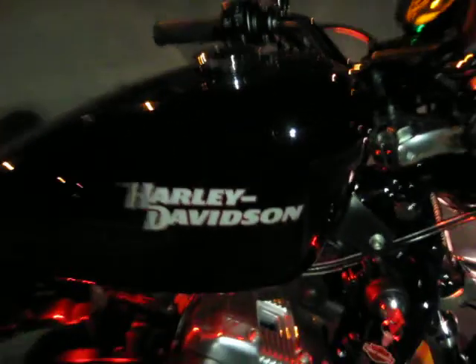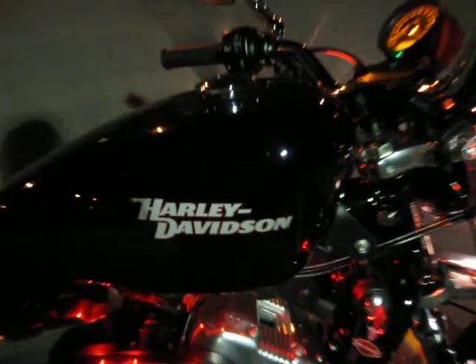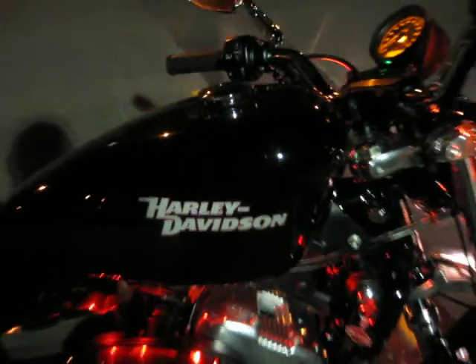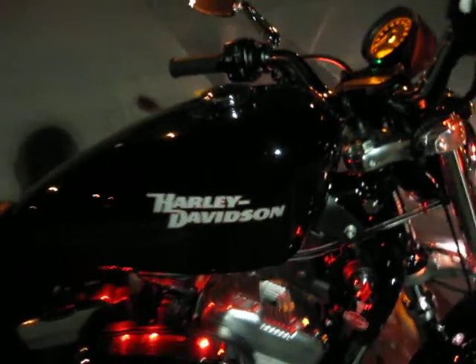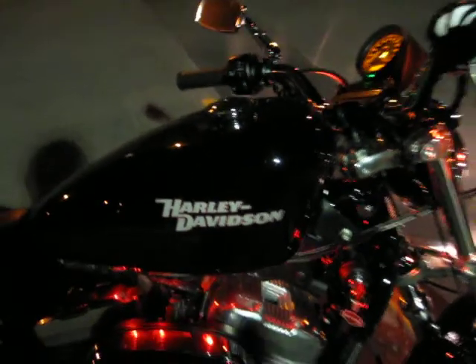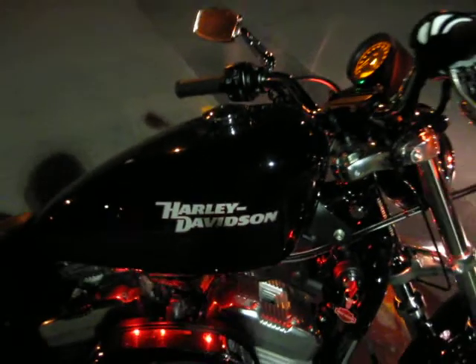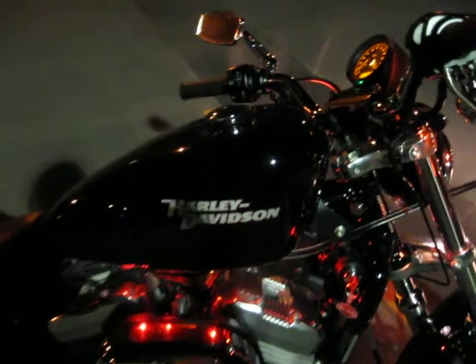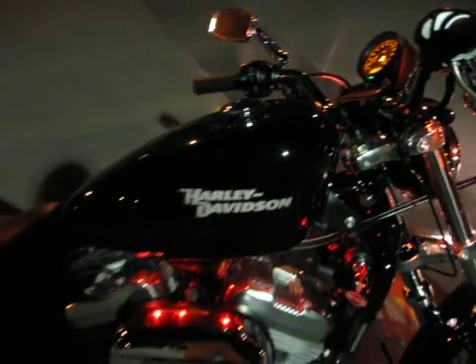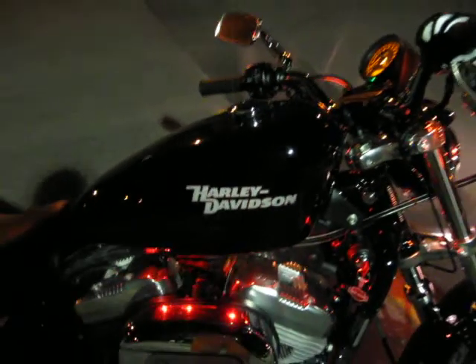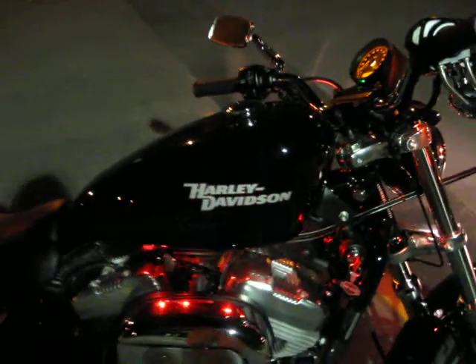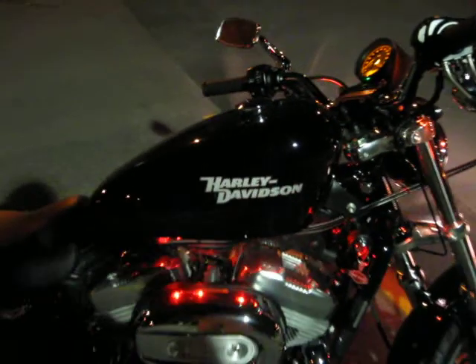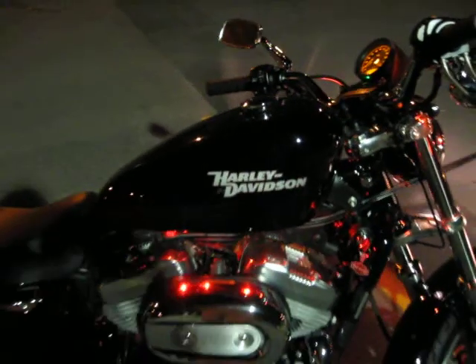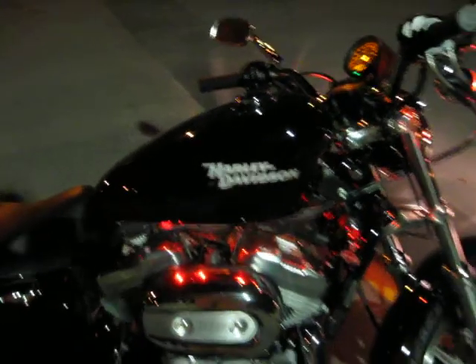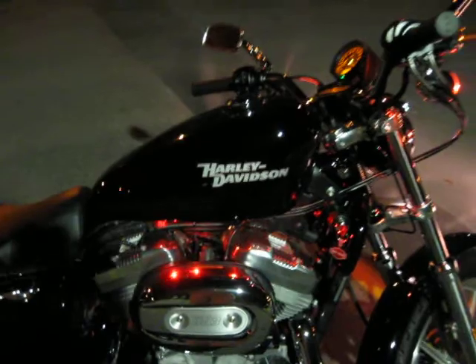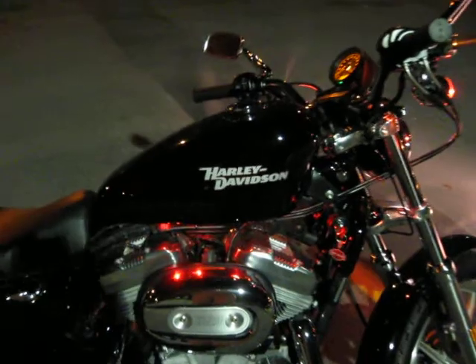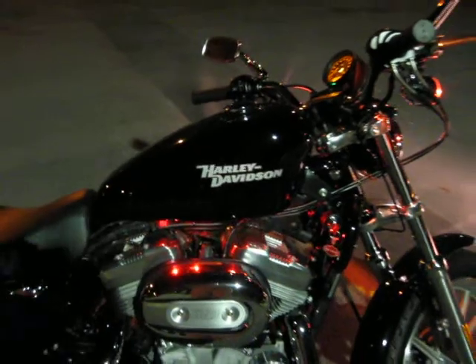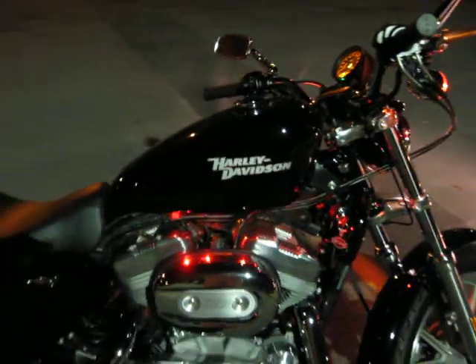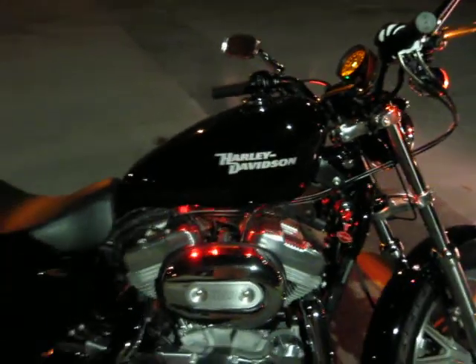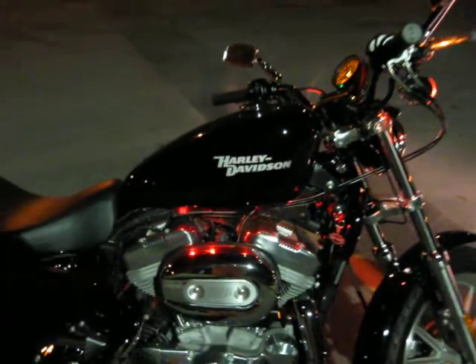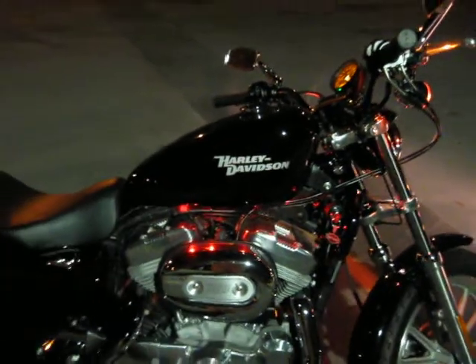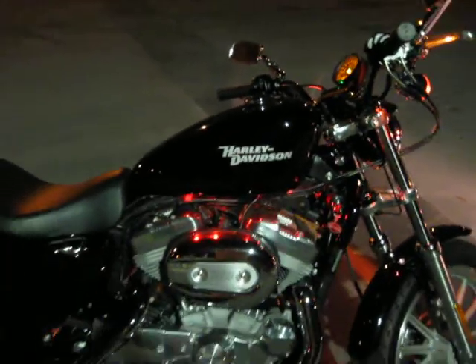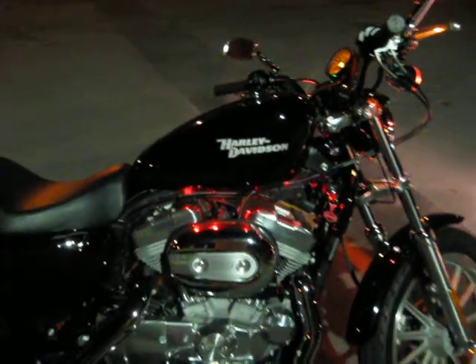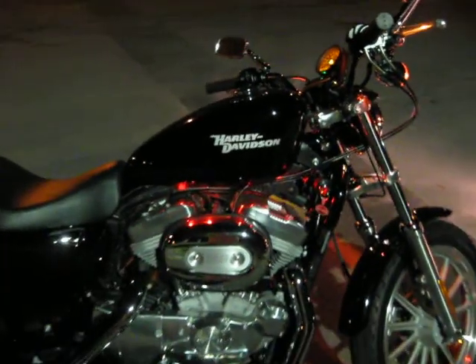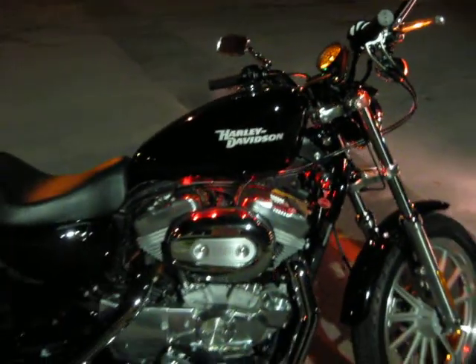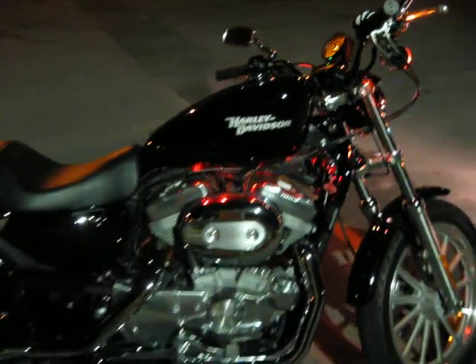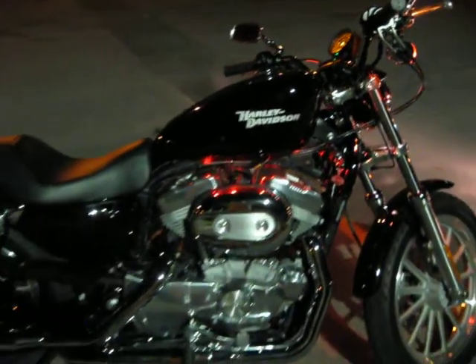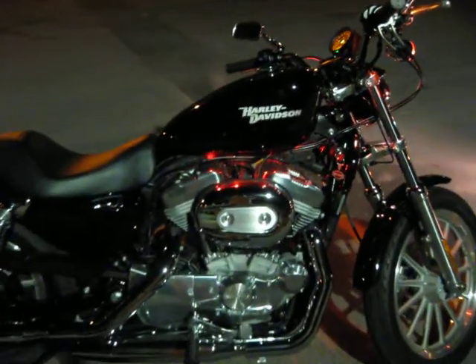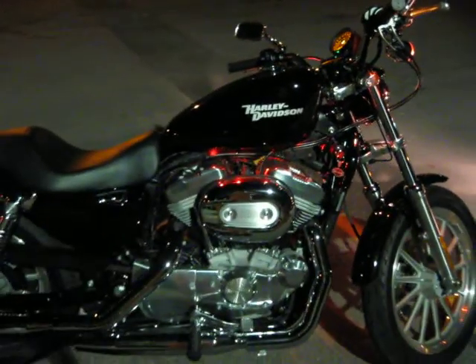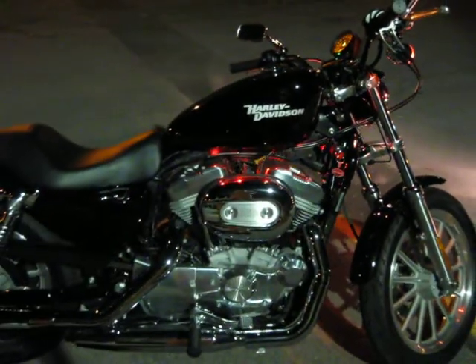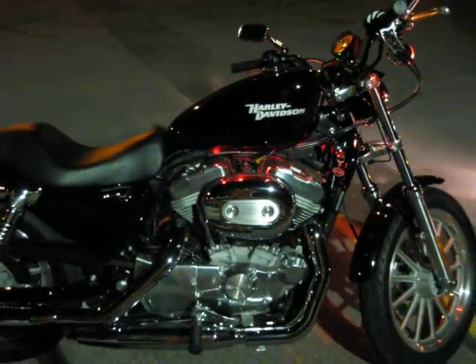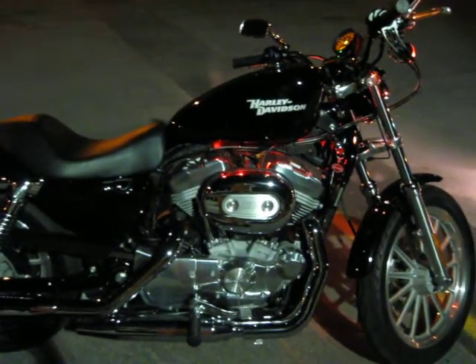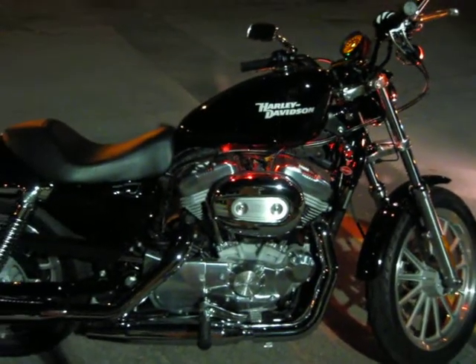I don't know about you, but this bike sounds like it could eat any purple Harley on the street. I'm out.